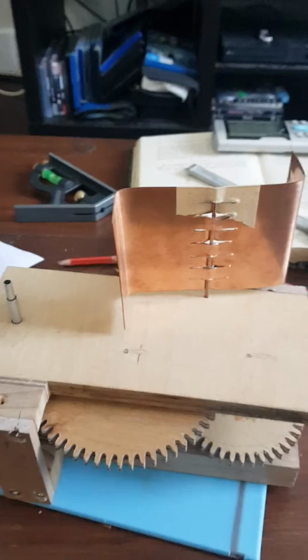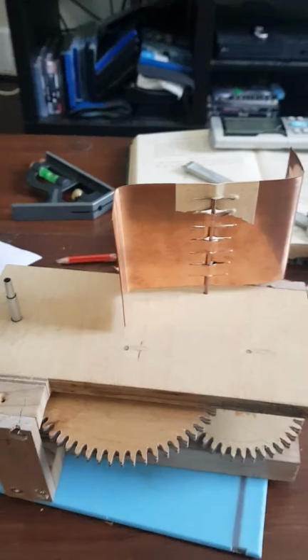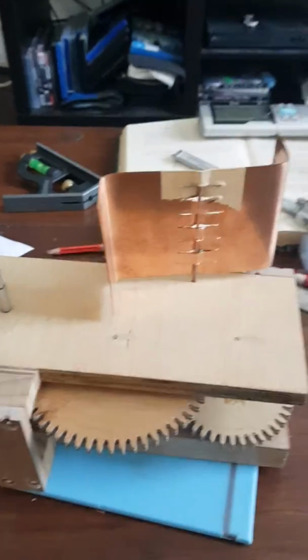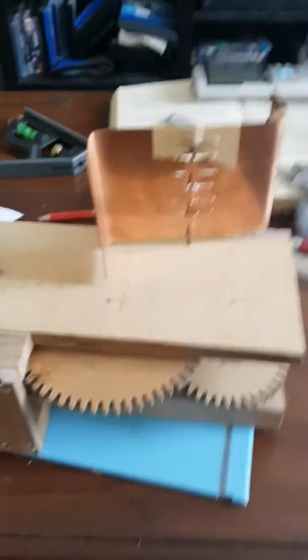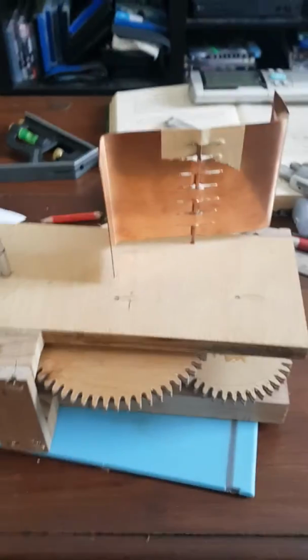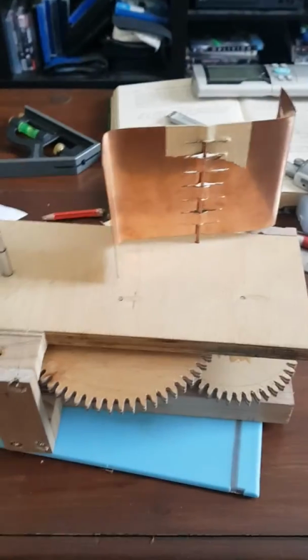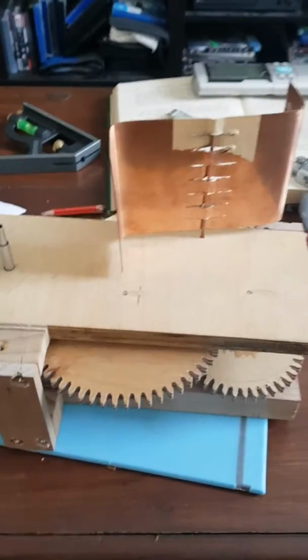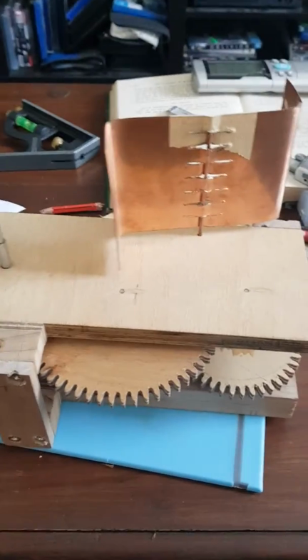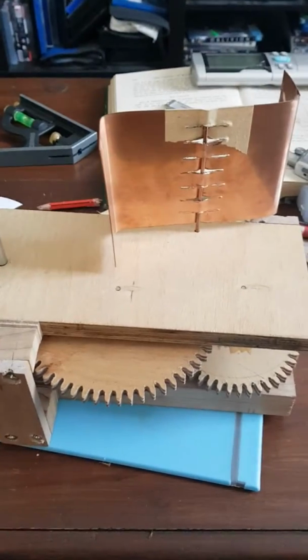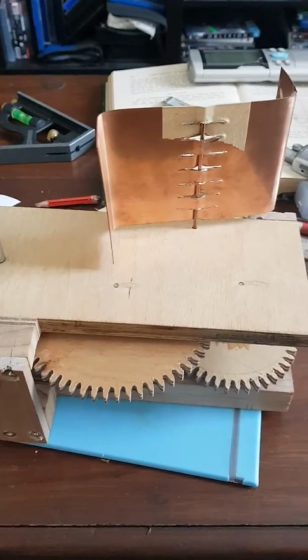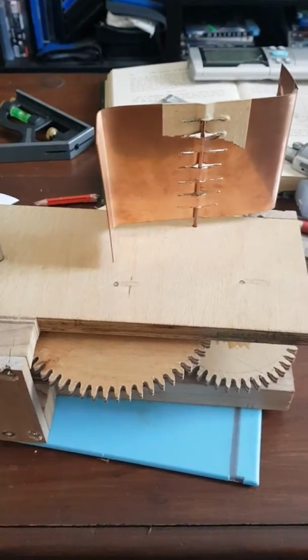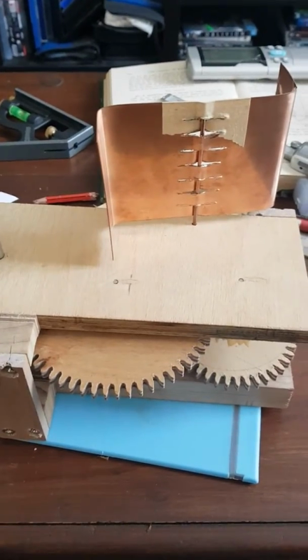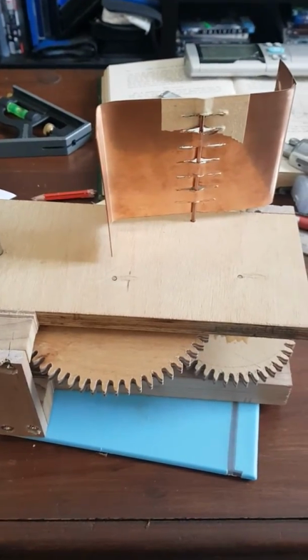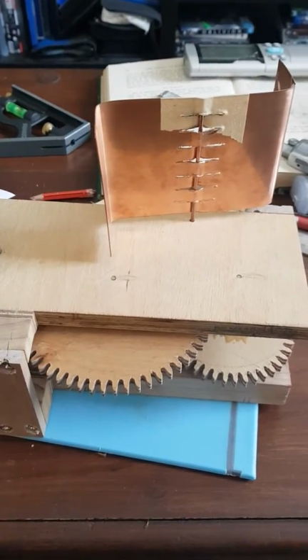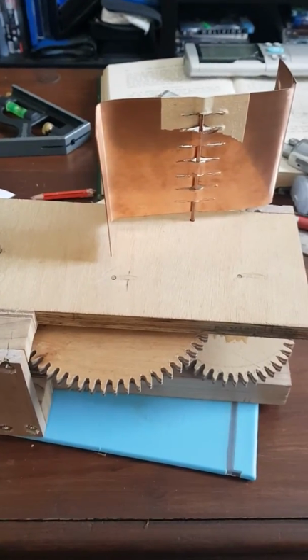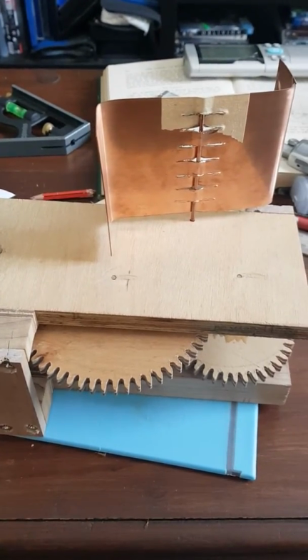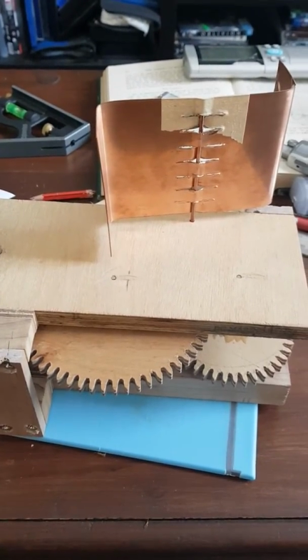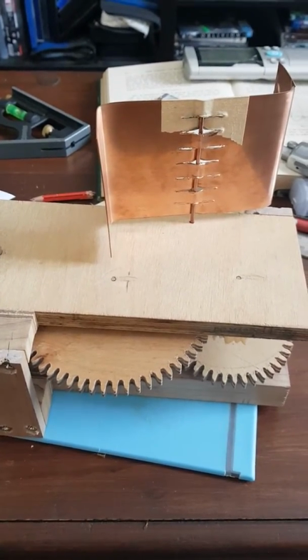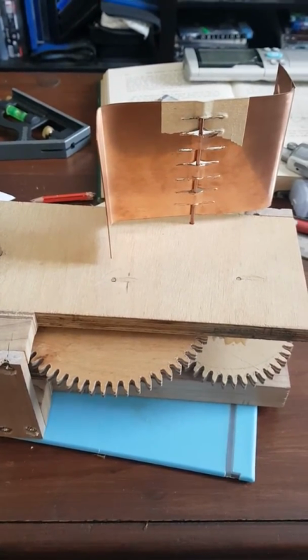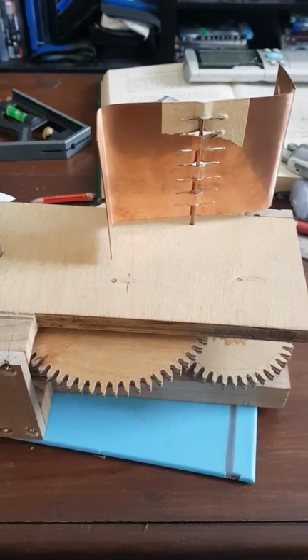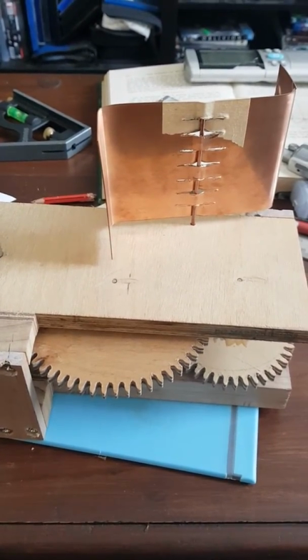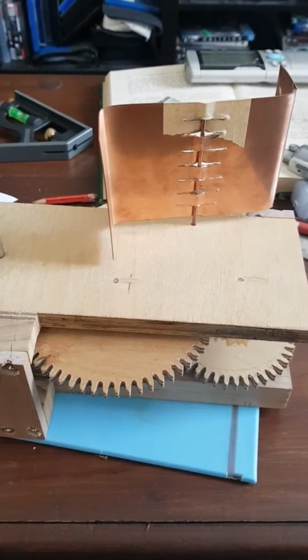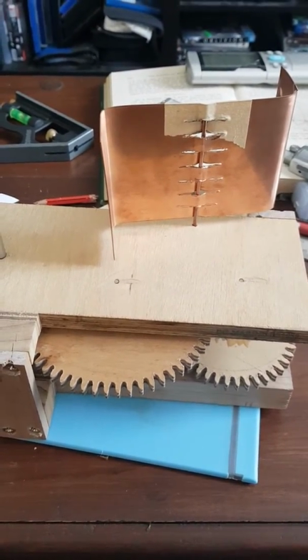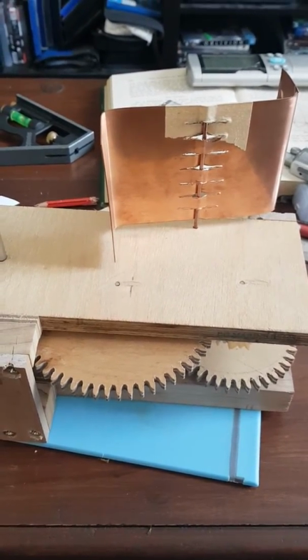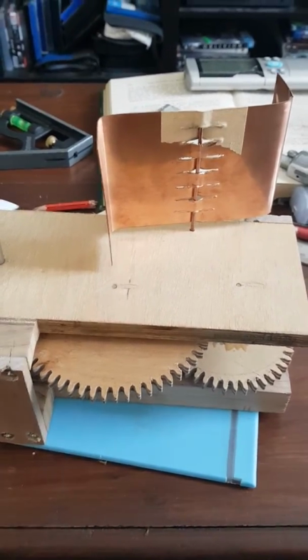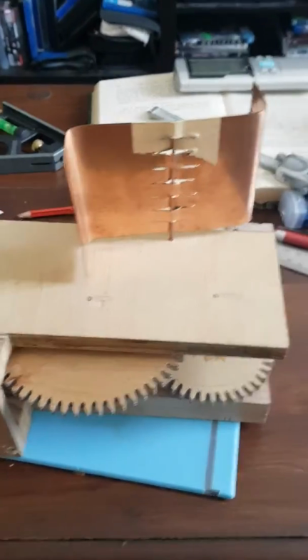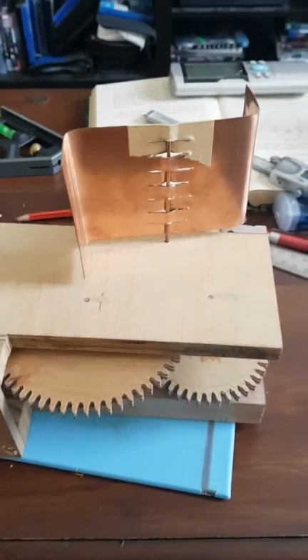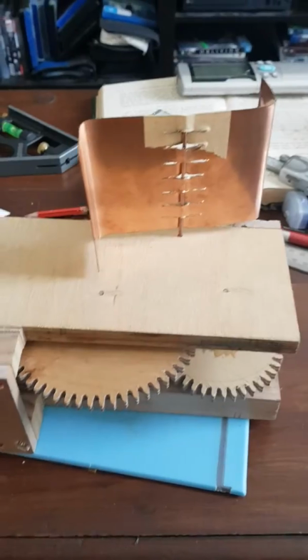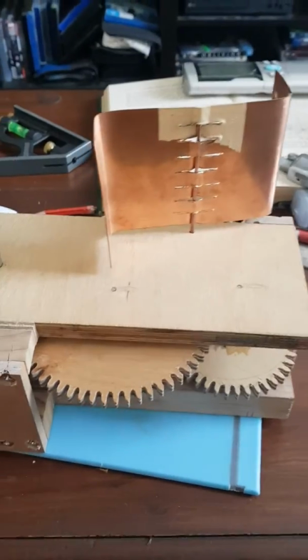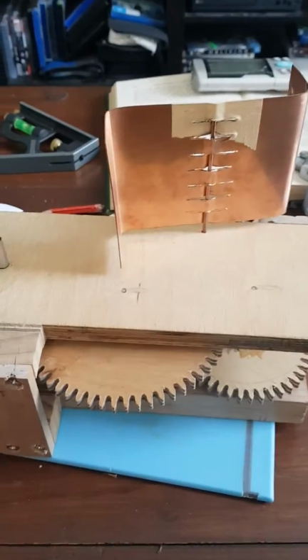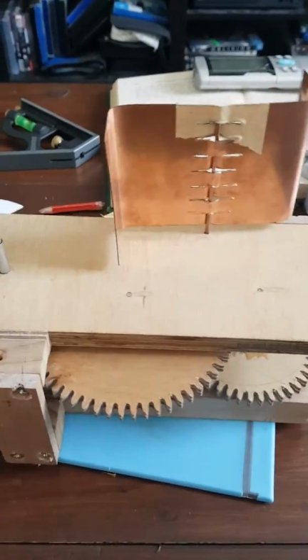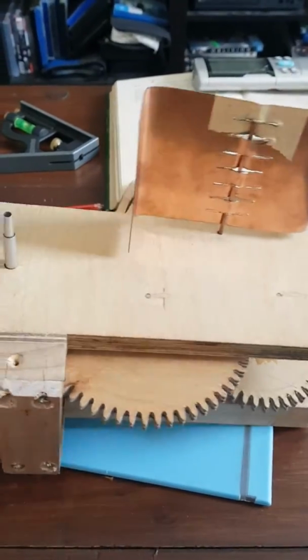Morning YouTubers. This is a video to walk you through a fan governor mechanism that I've built — it's just a prototype.